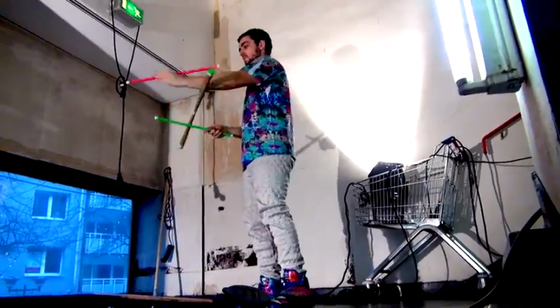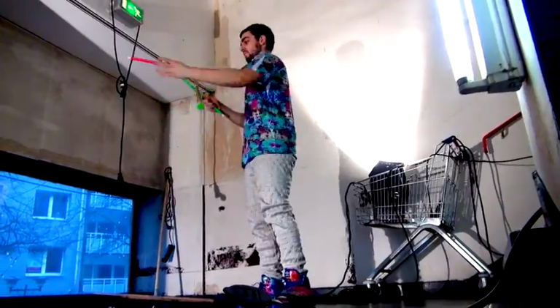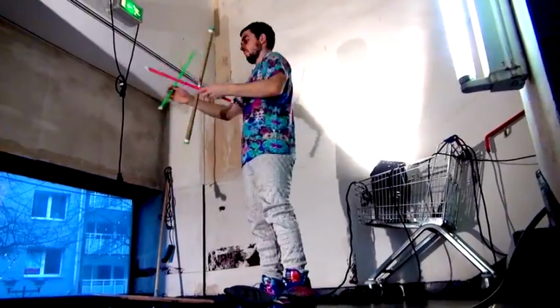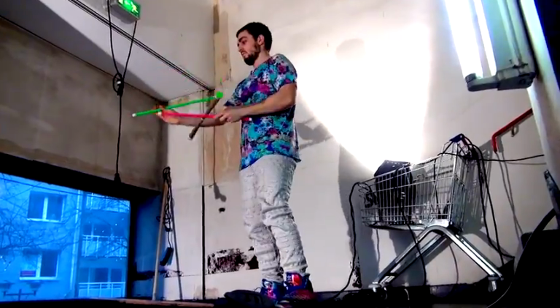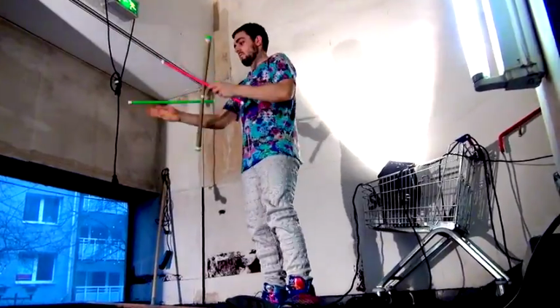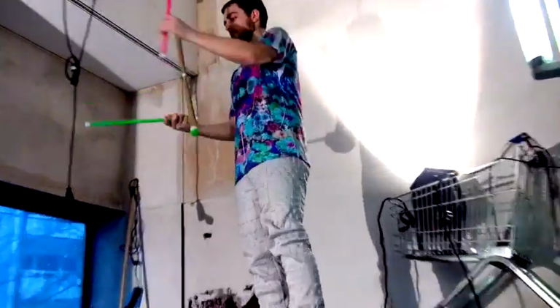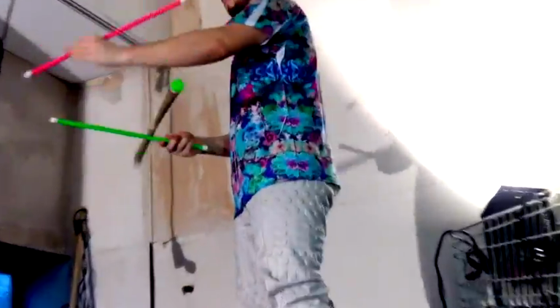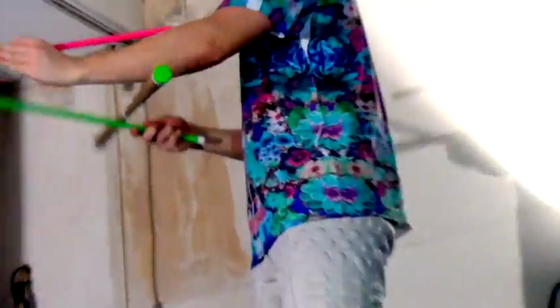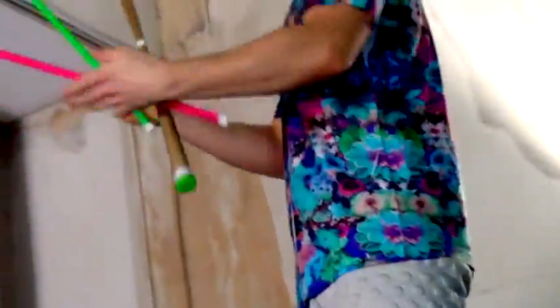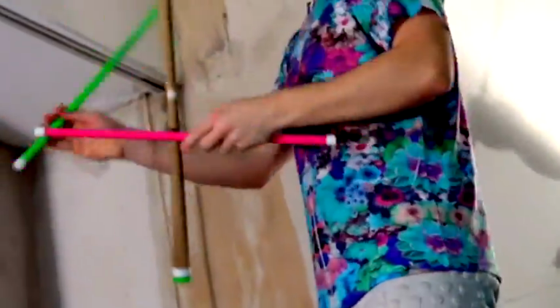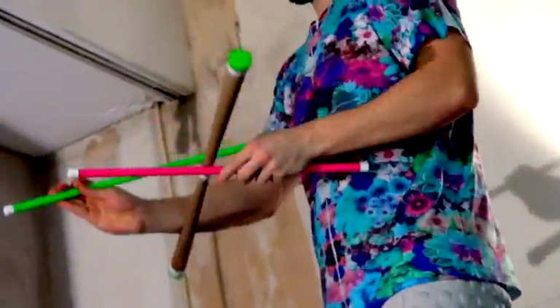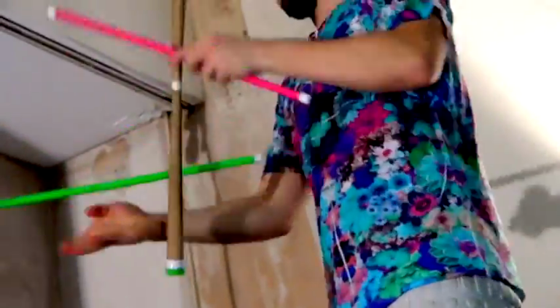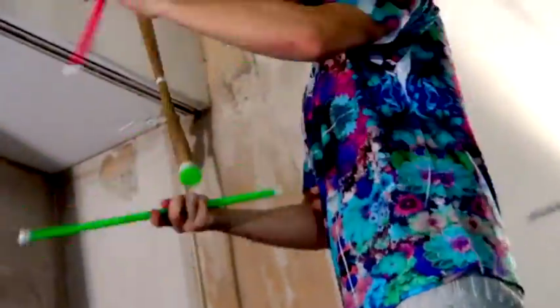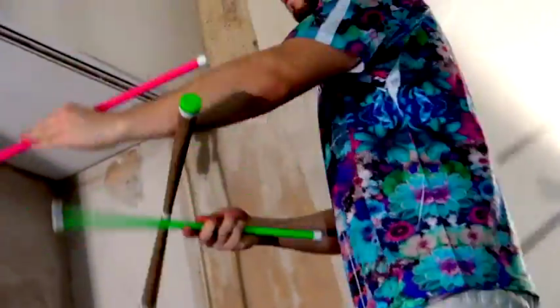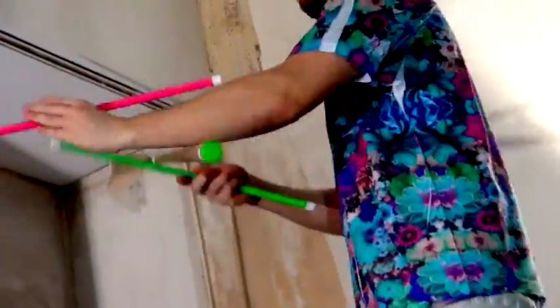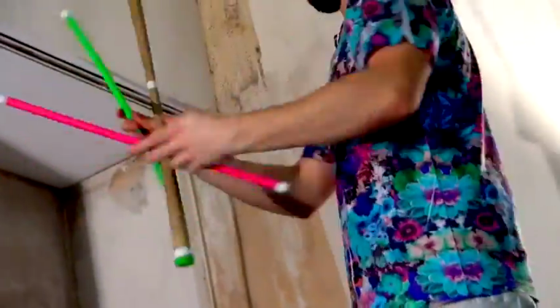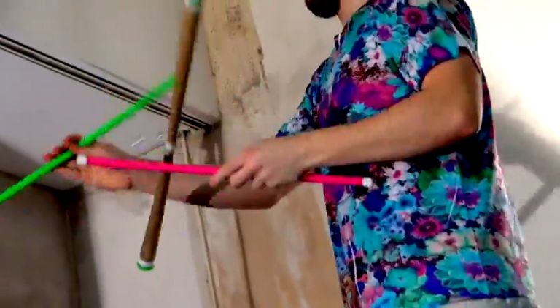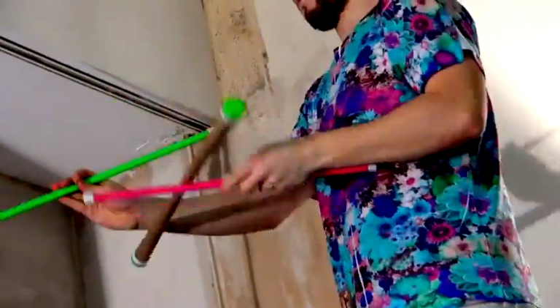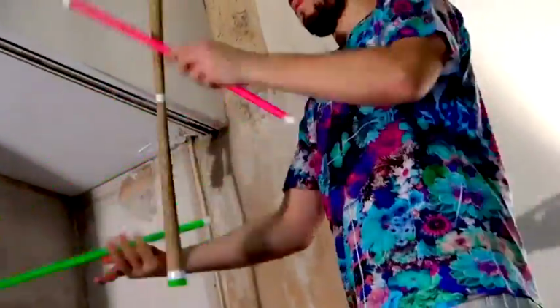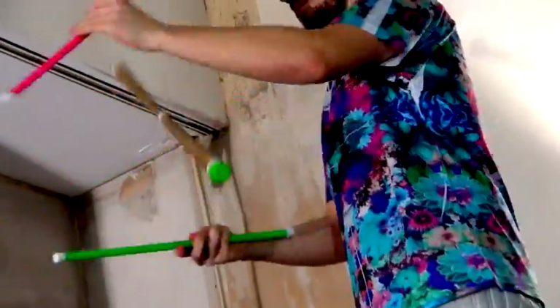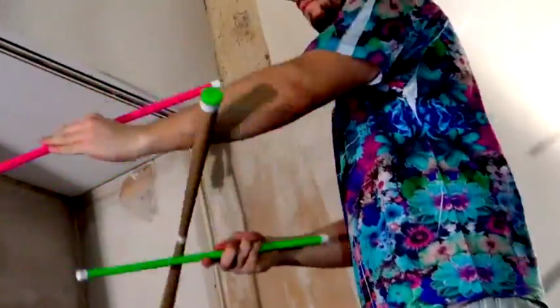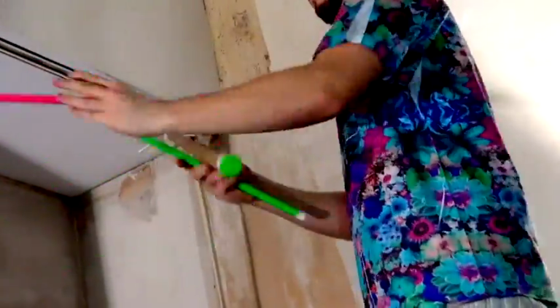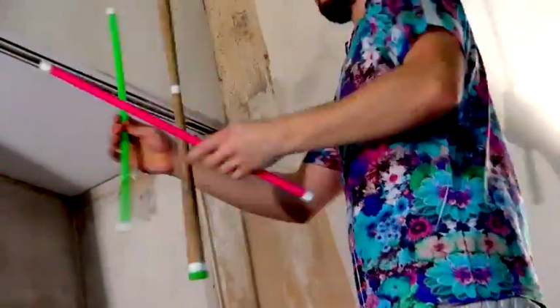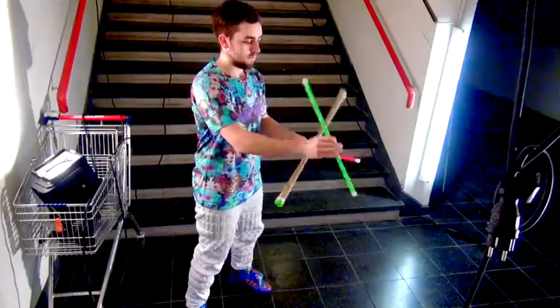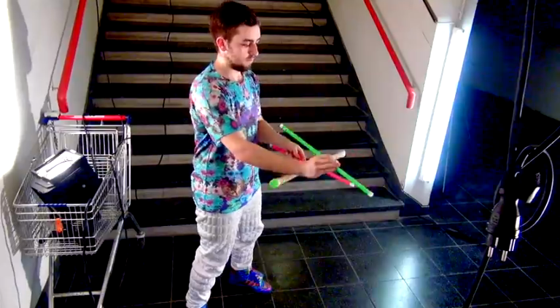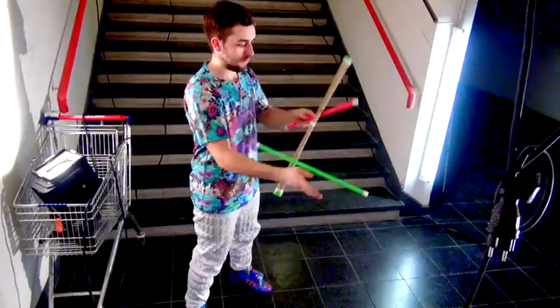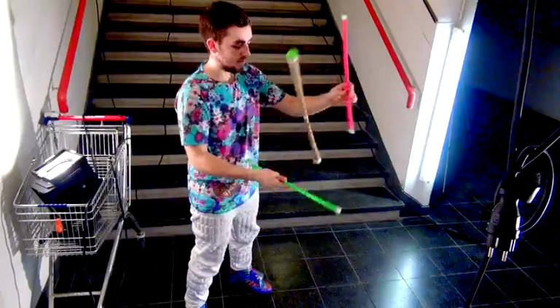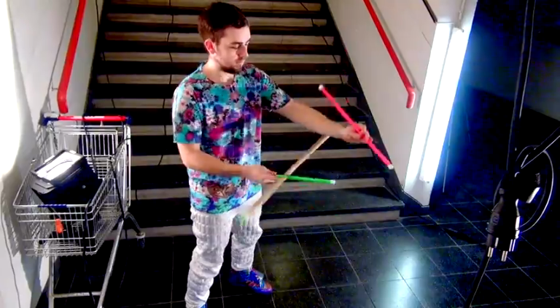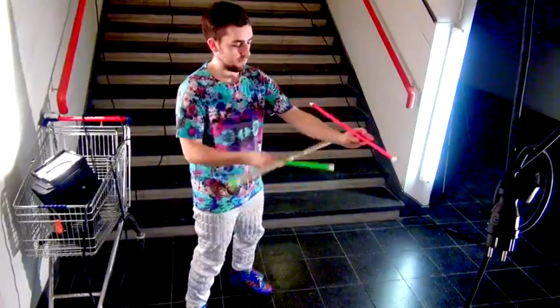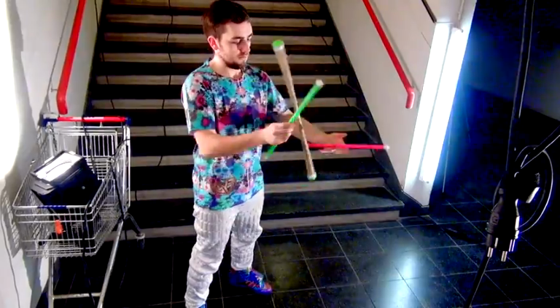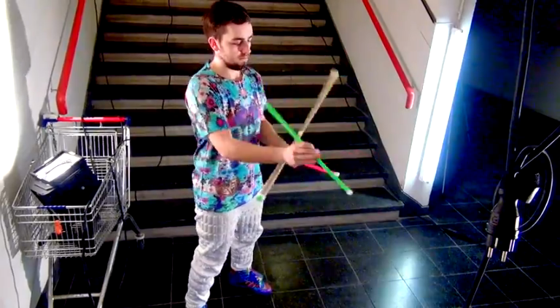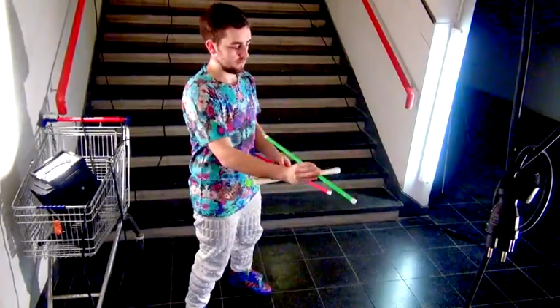The great thing about spinning sticks — if I can do it from the right side, I can also do it to the left side.